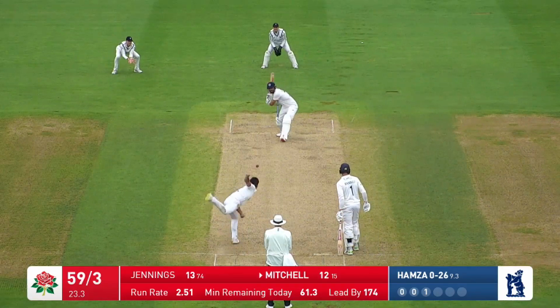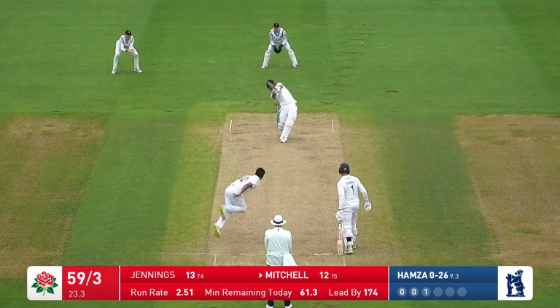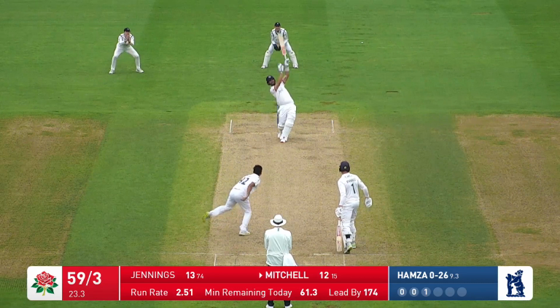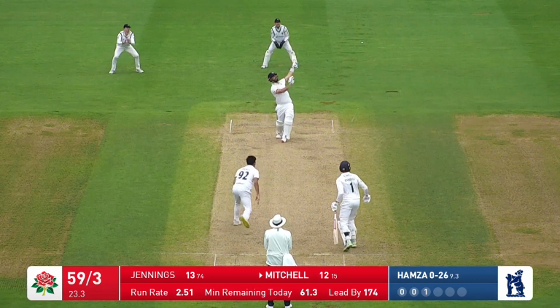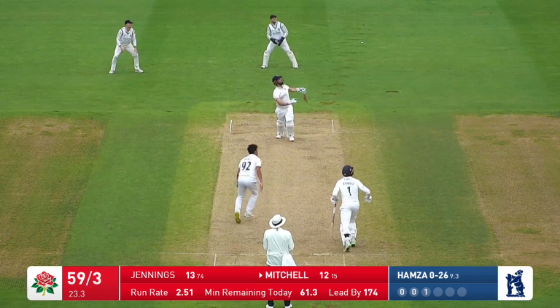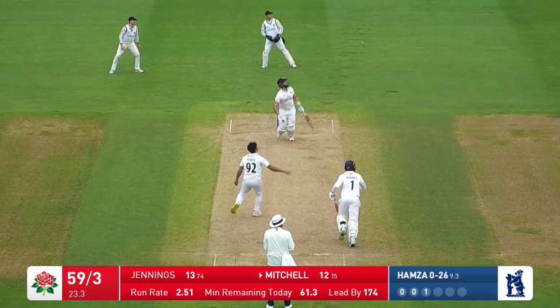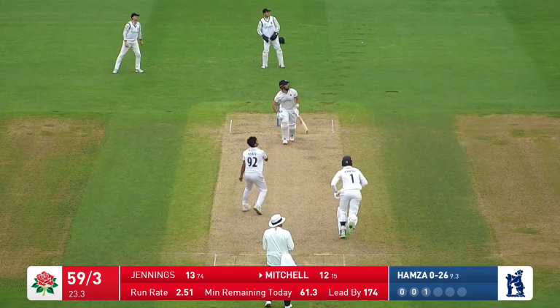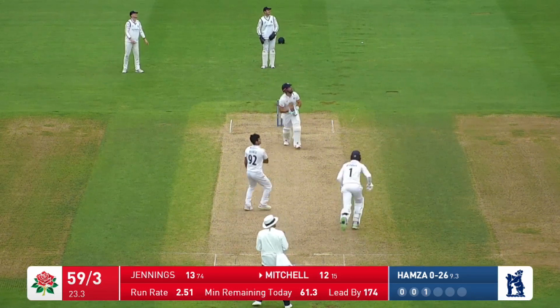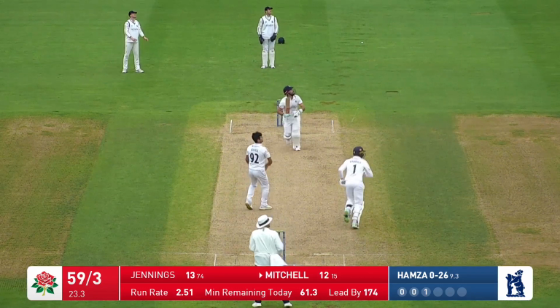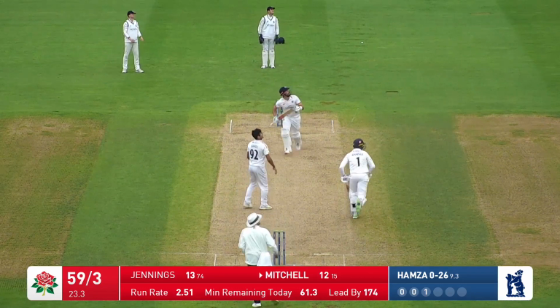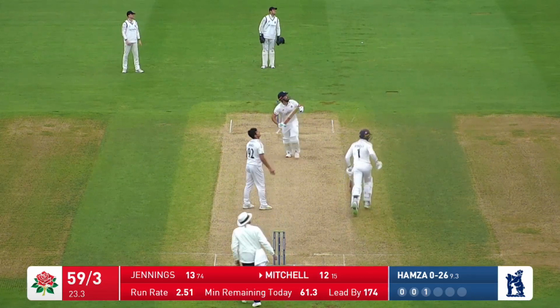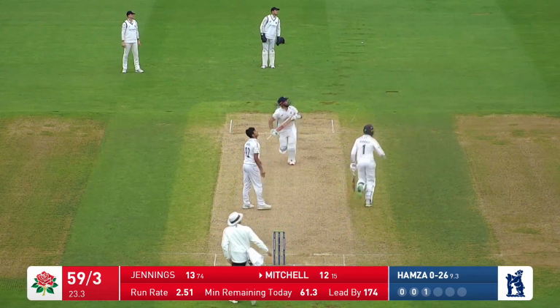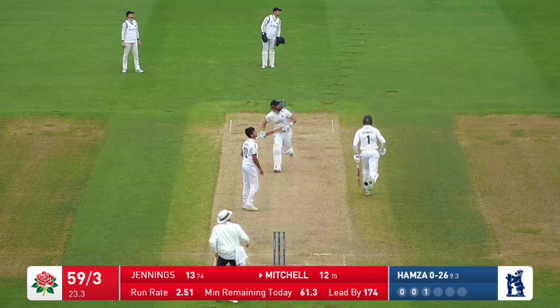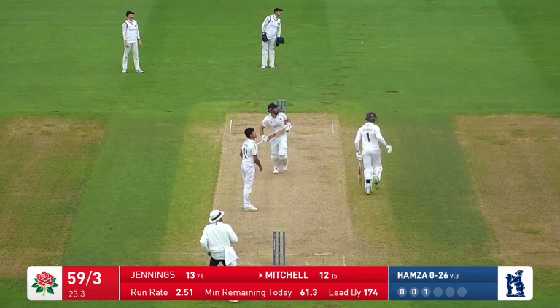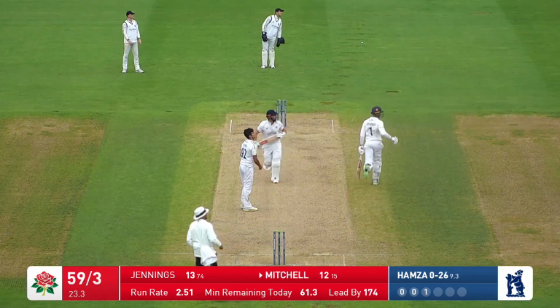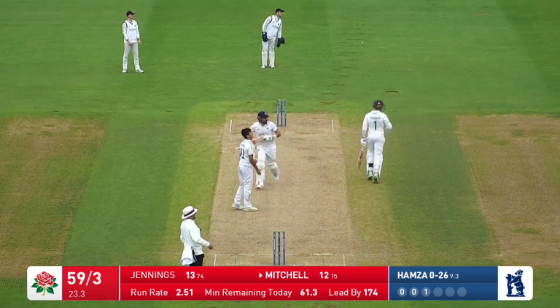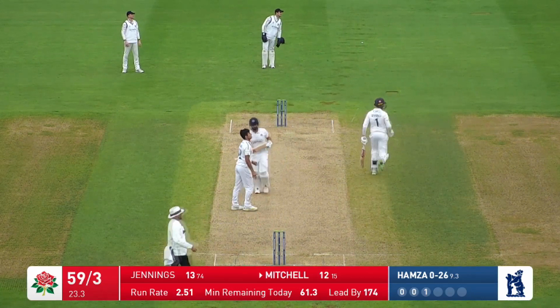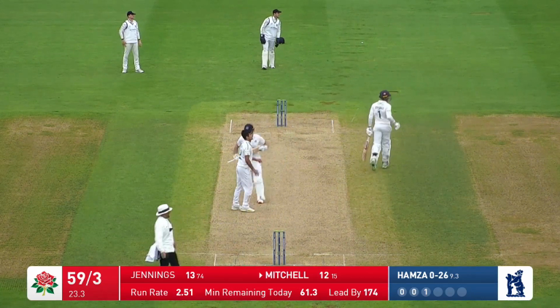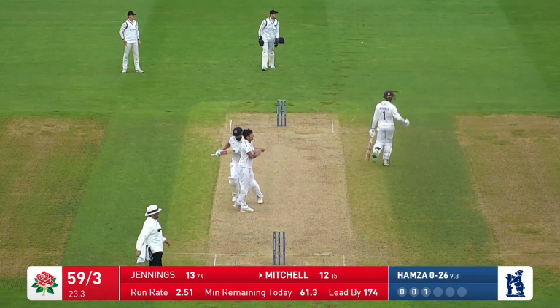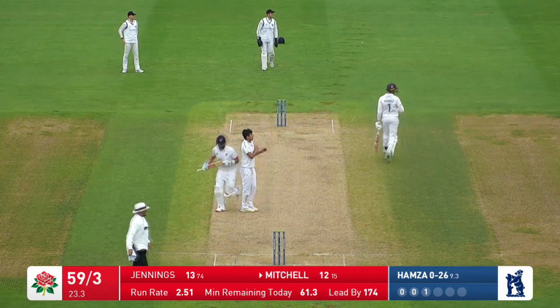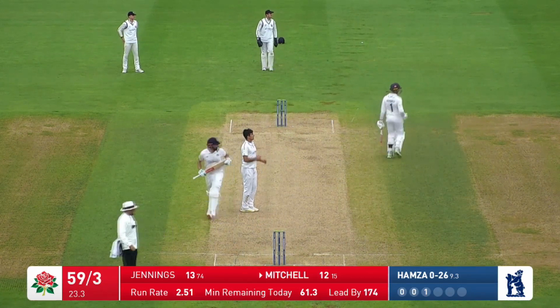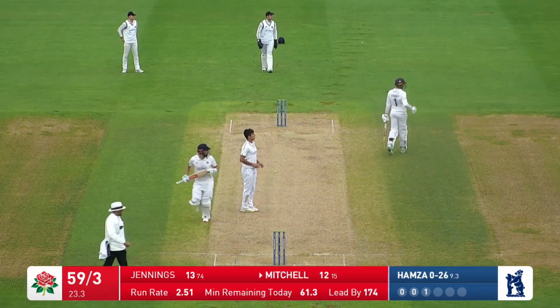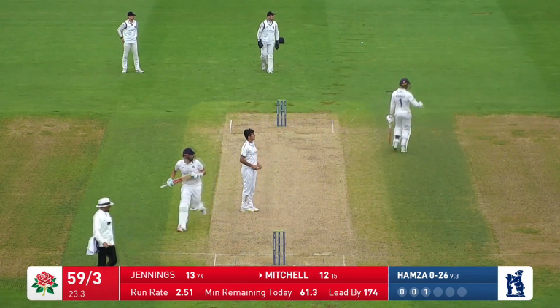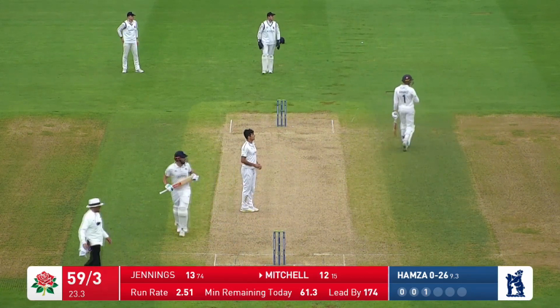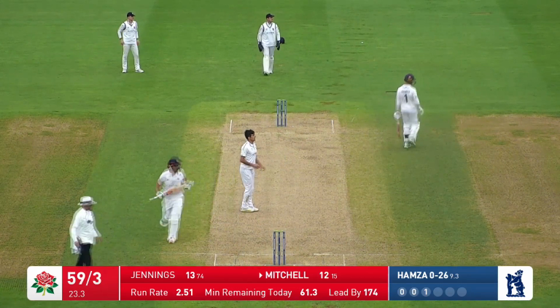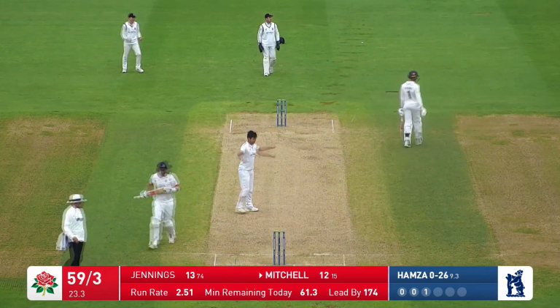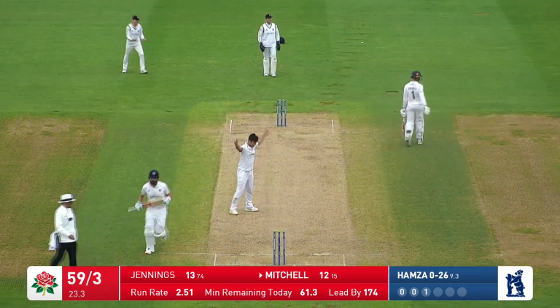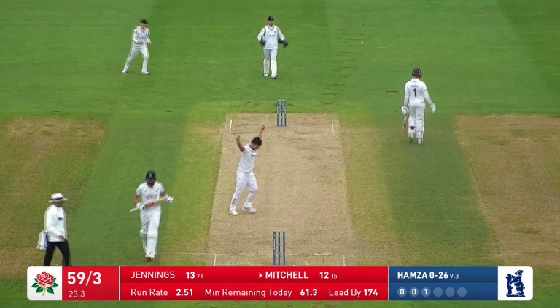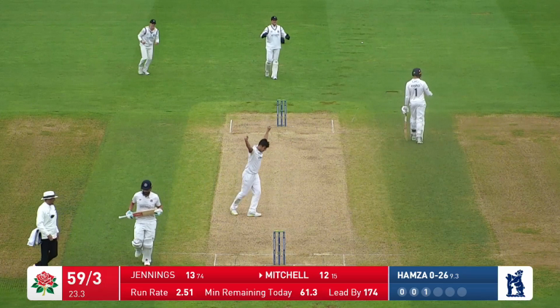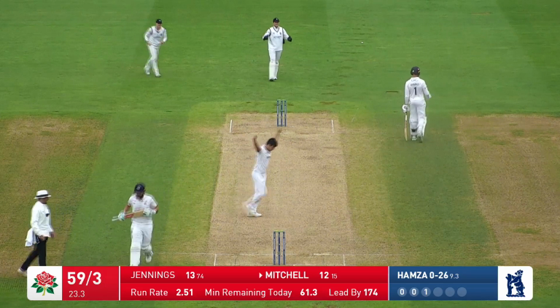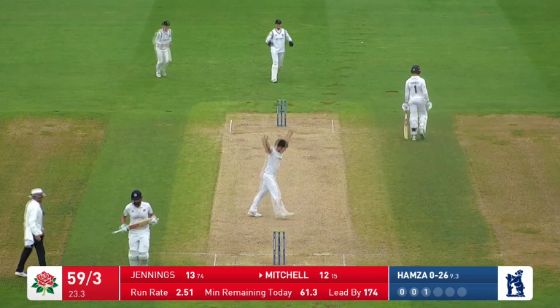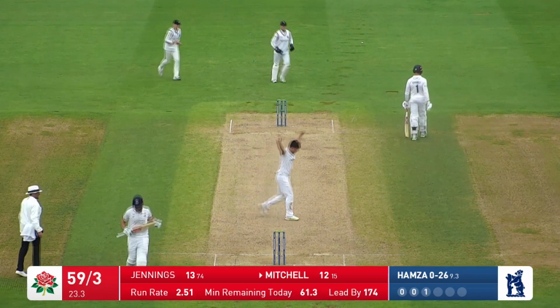Around the wicket, Hamza — well, it's gone high towards the leg side, he's not in control of it, he should be caught, and it's just a good catch, nonetheless.